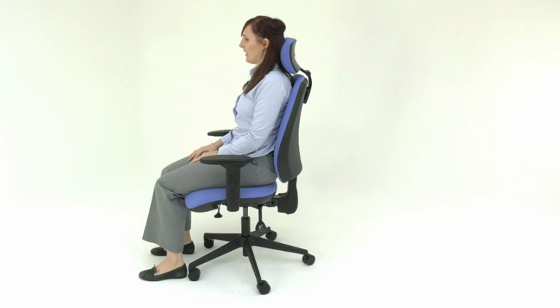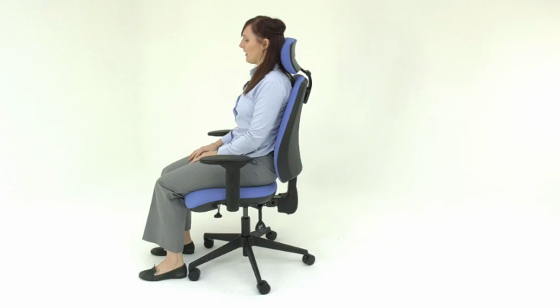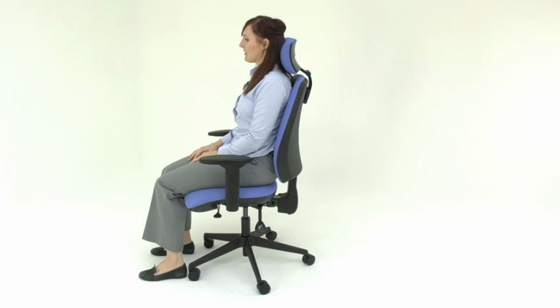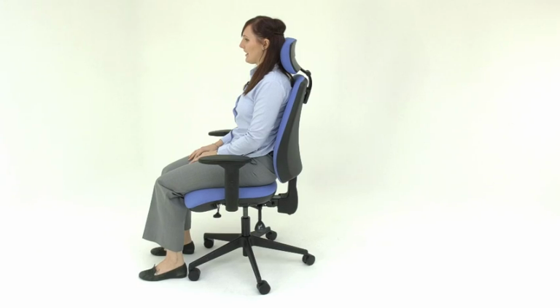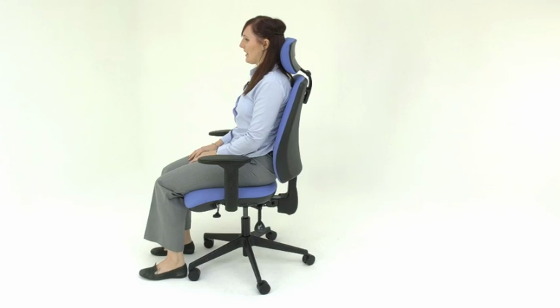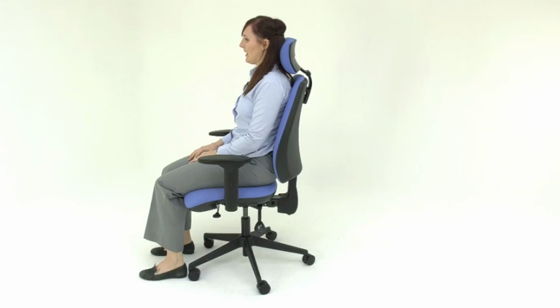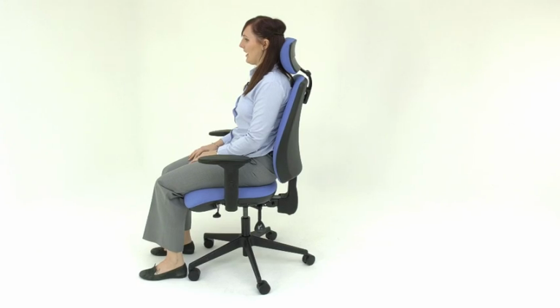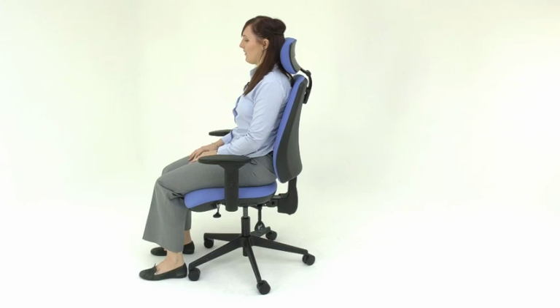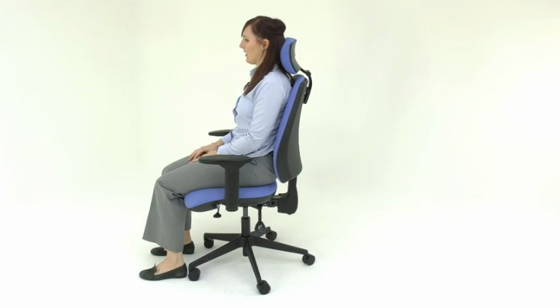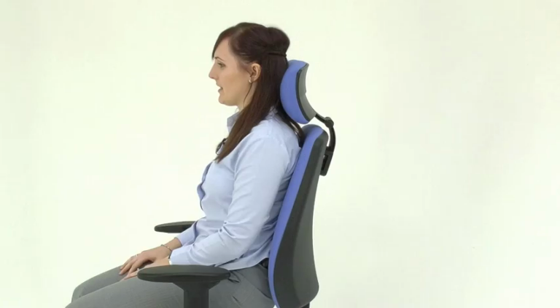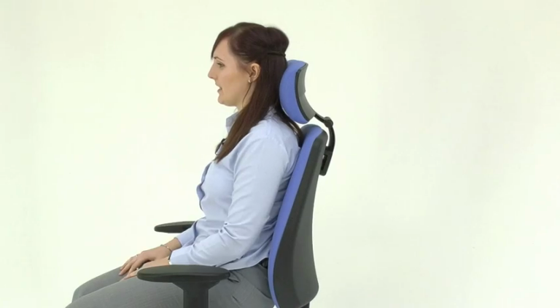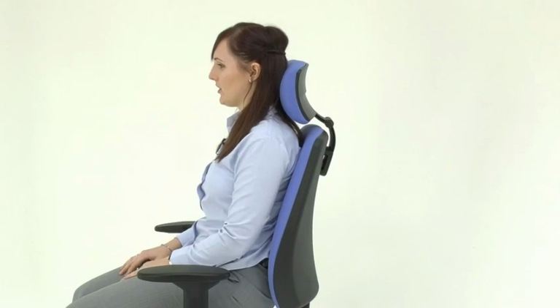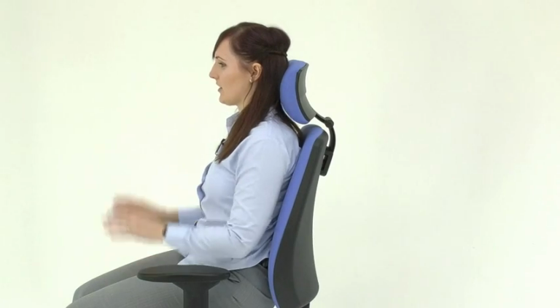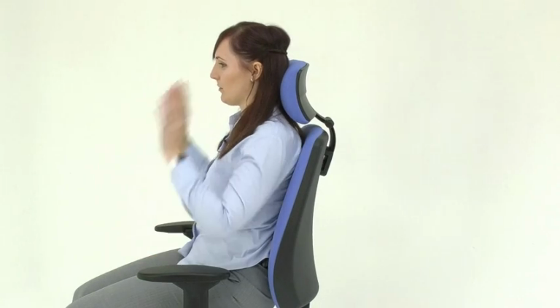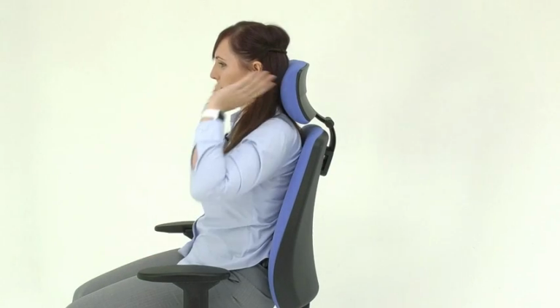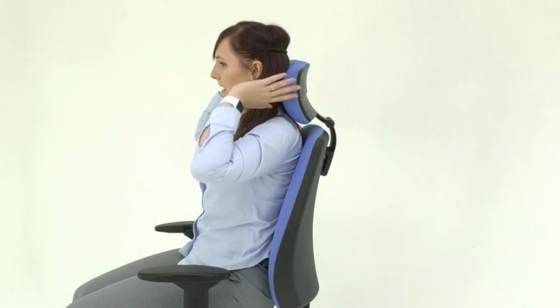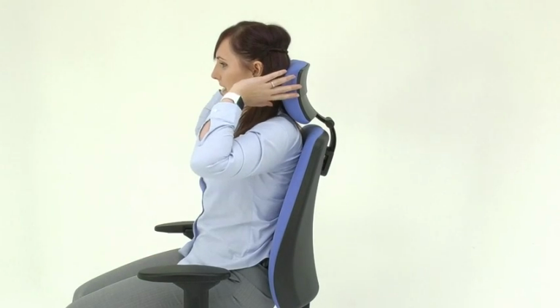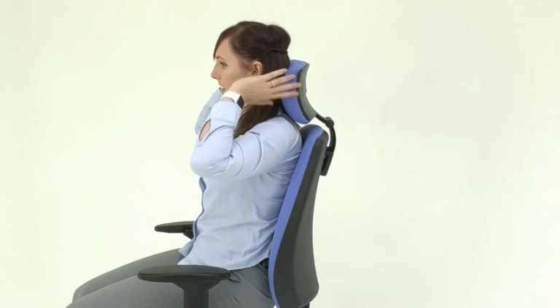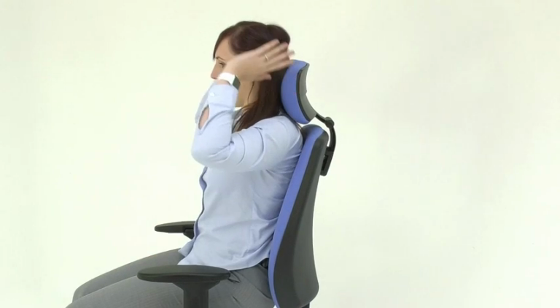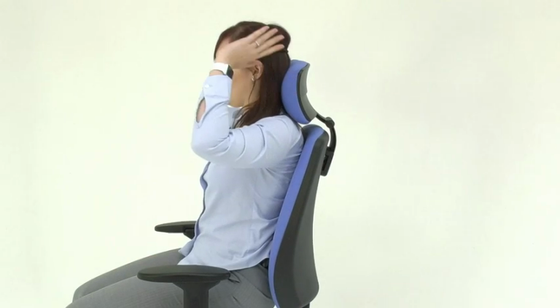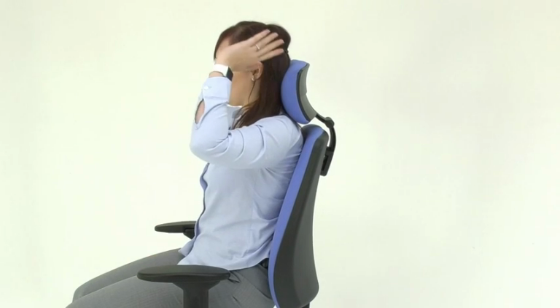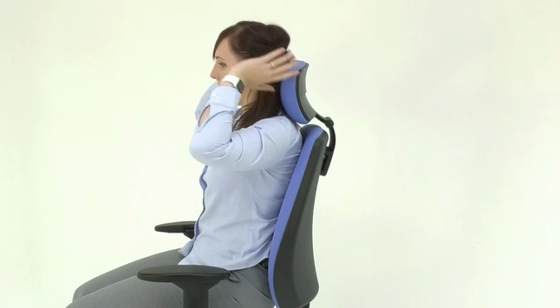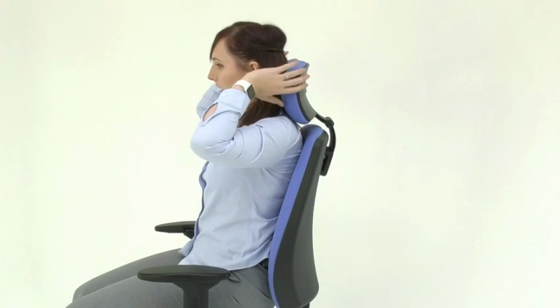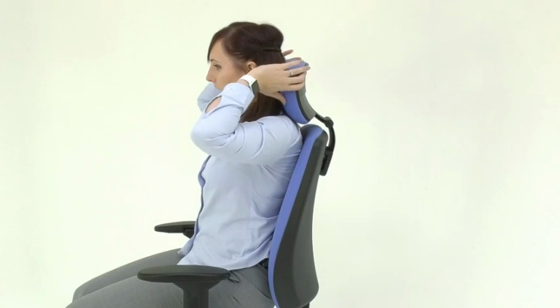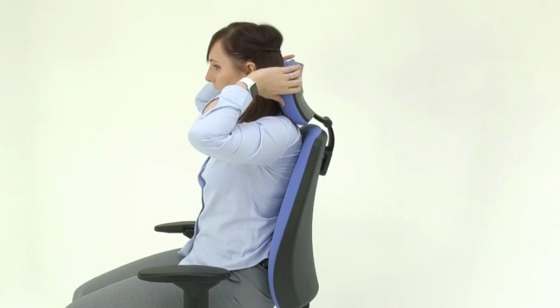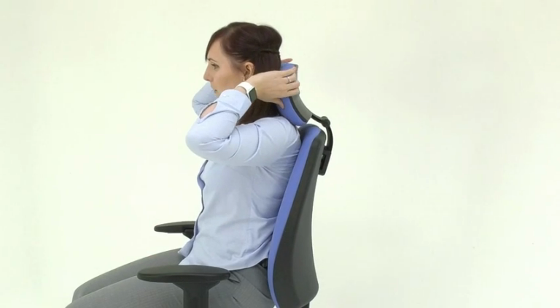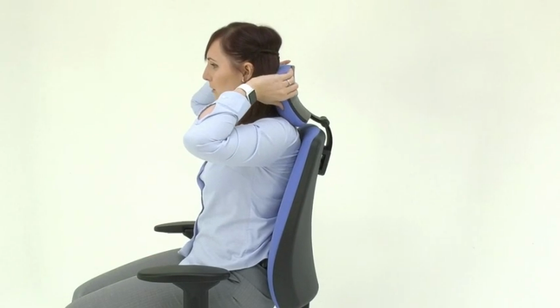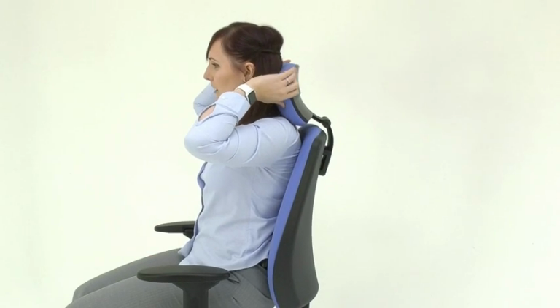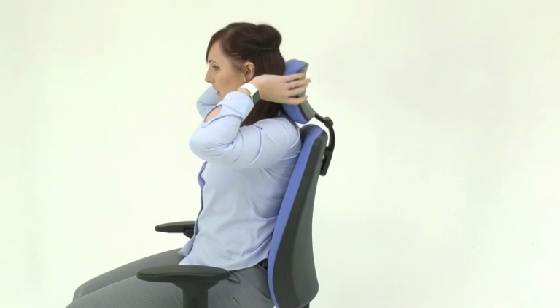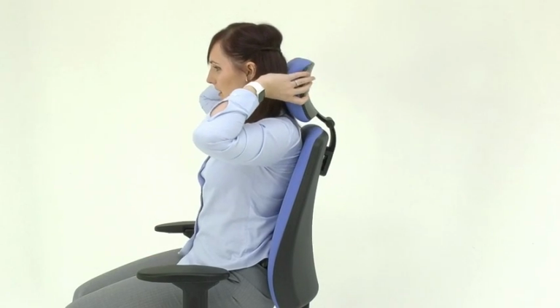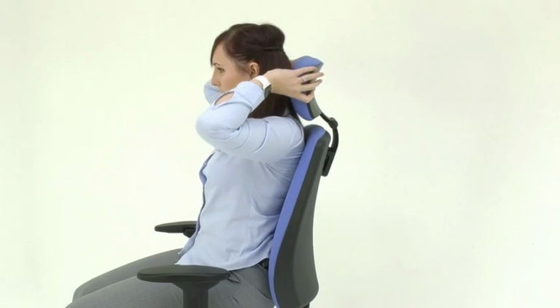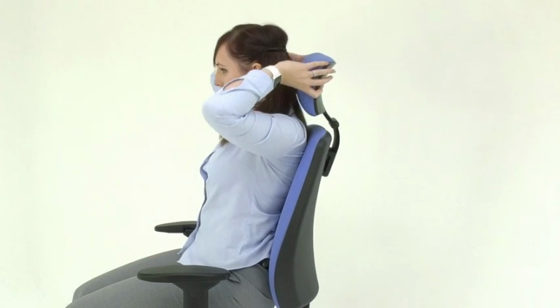Lastly, the headrest is adjustable in its height and also tilt.